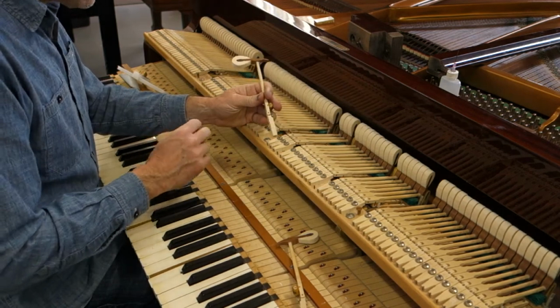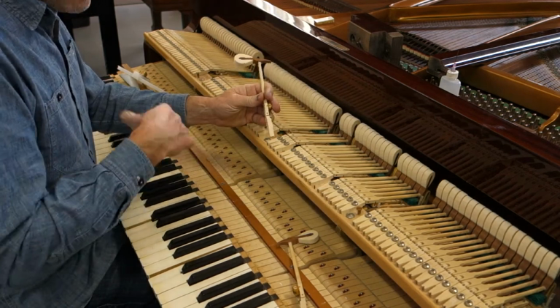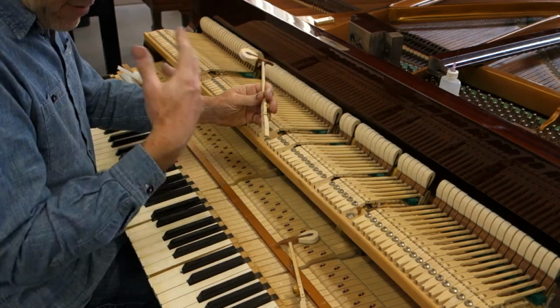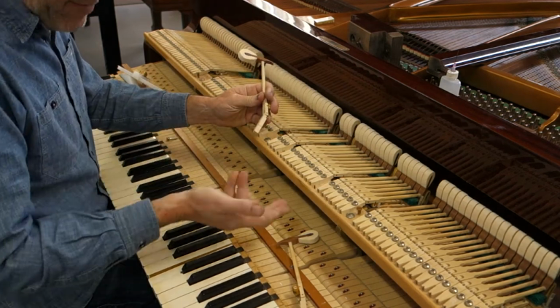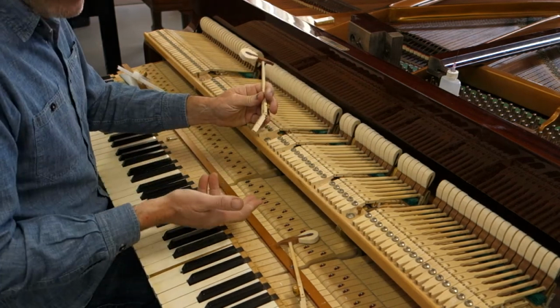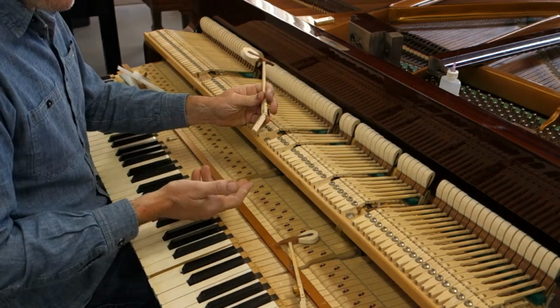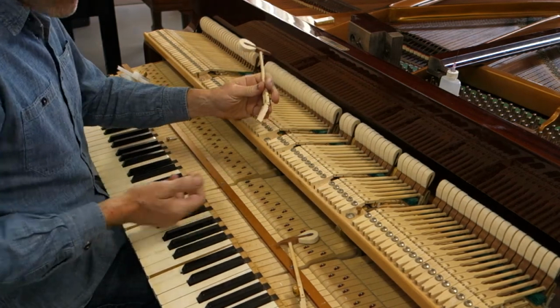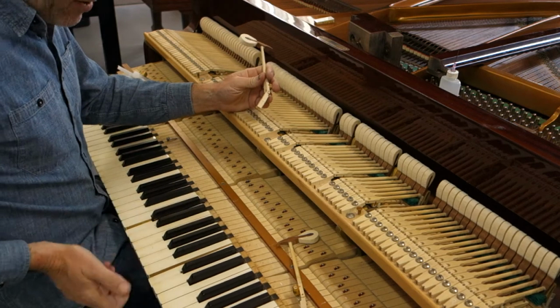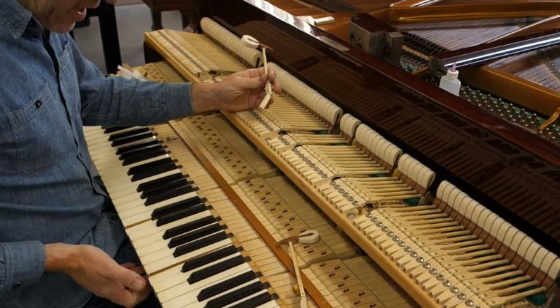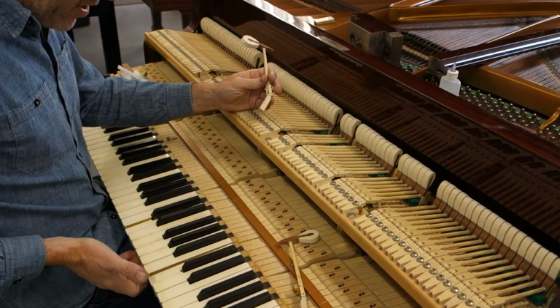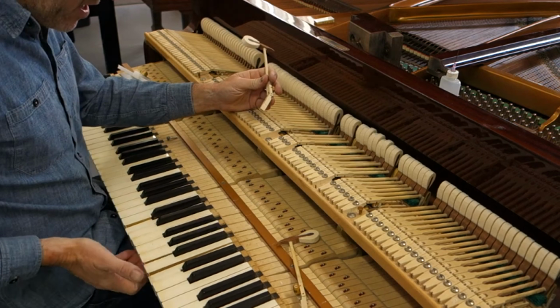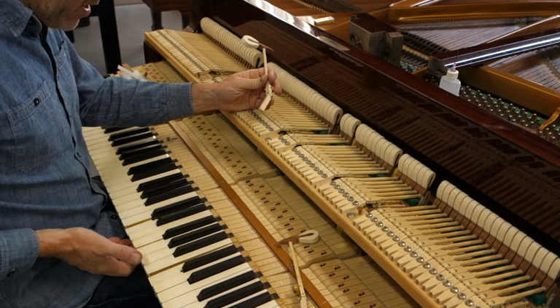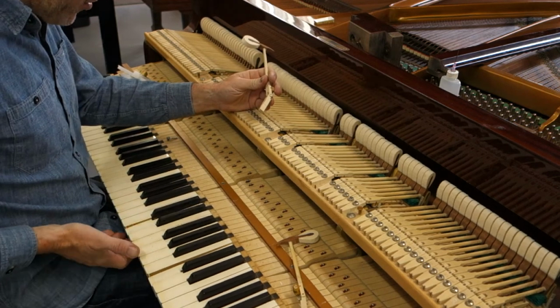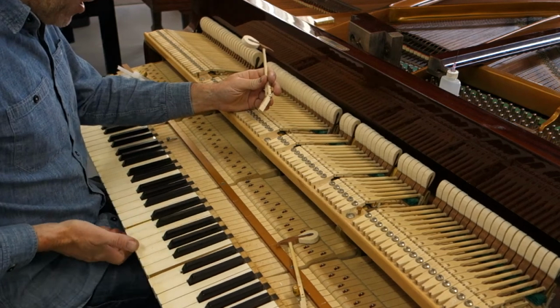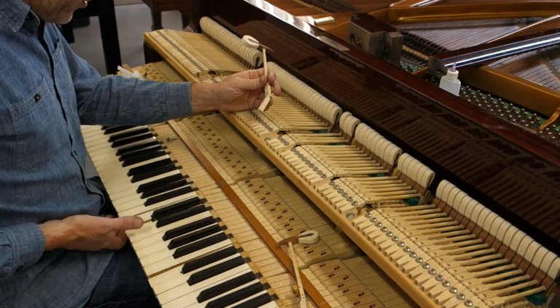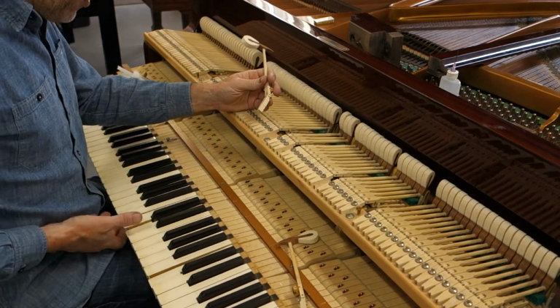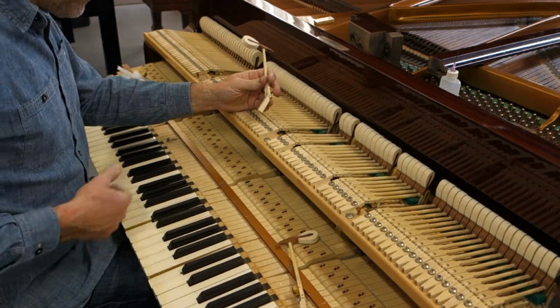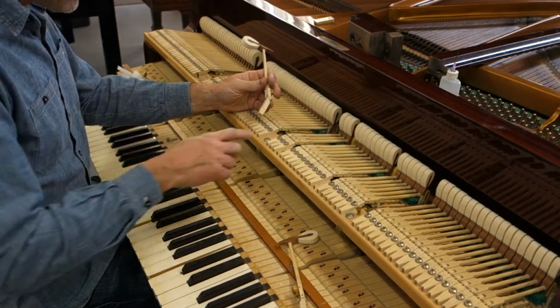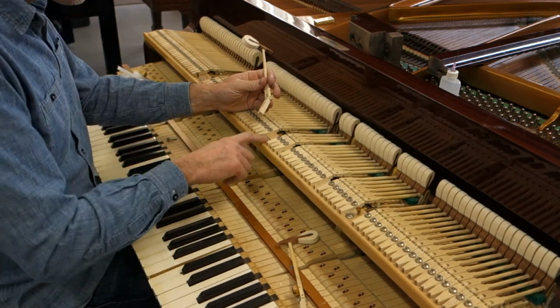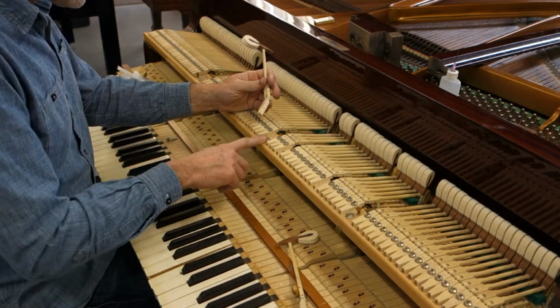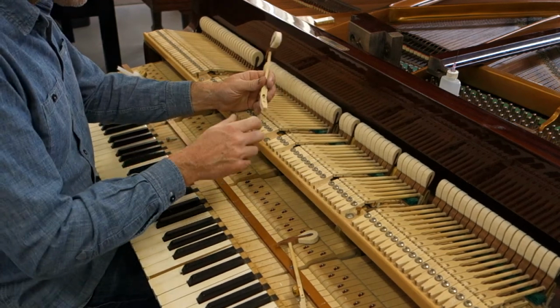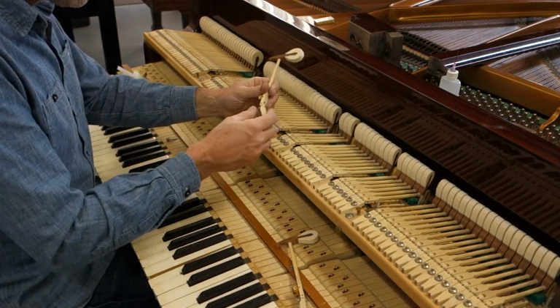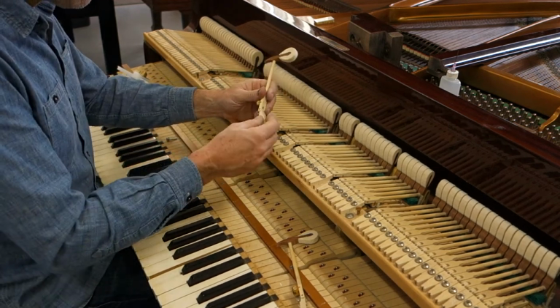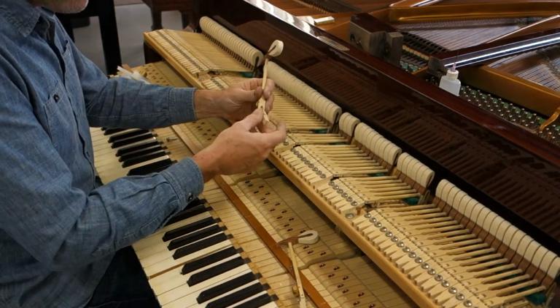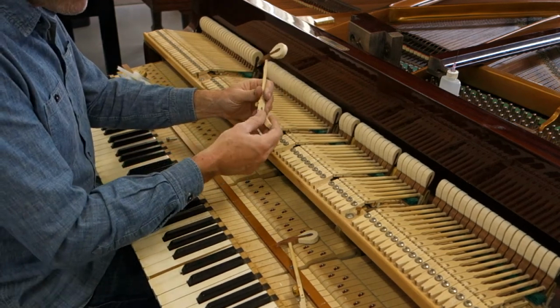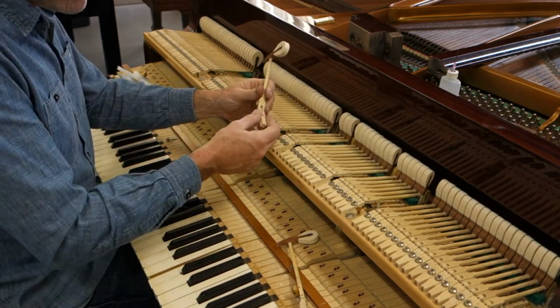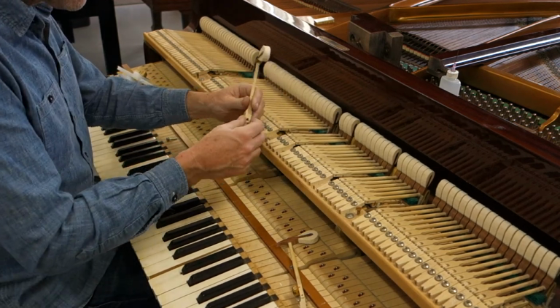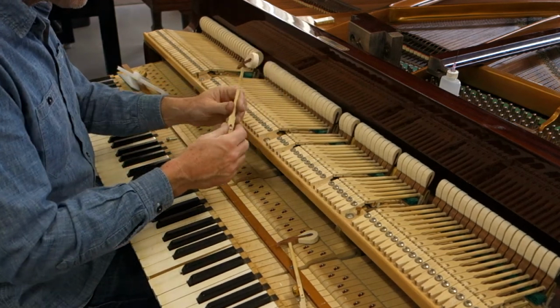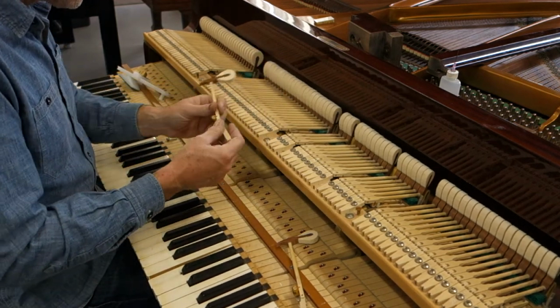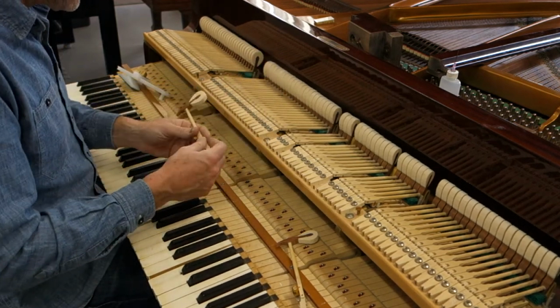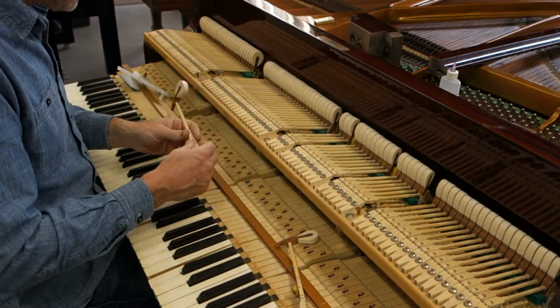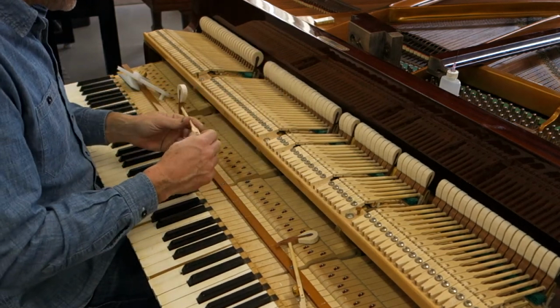There's clearly some sluggishness in these hammer centers, flange centers. It may be elsewhere, but not in the keys — the keys seem to be fine. The first place I'm going to look is here.